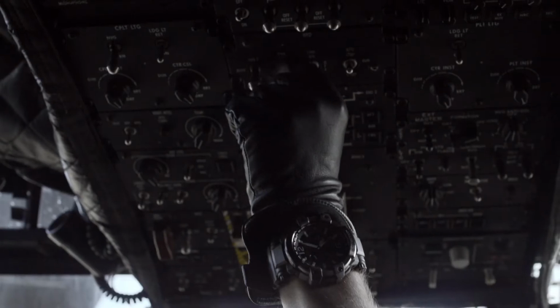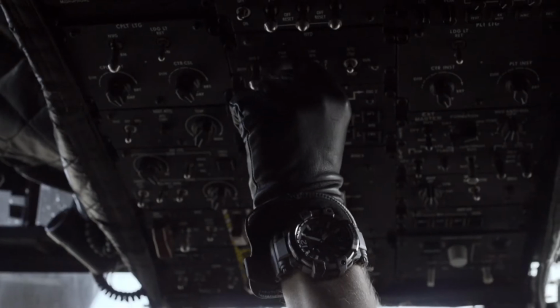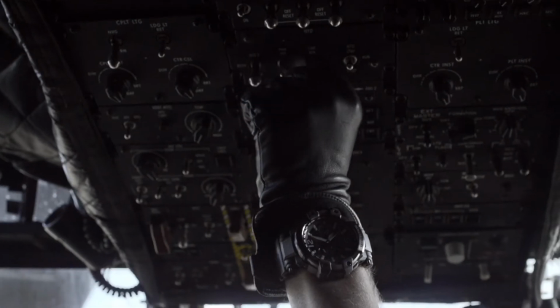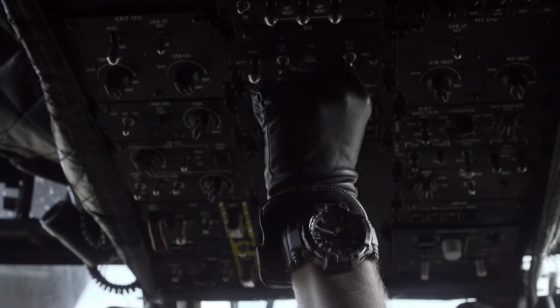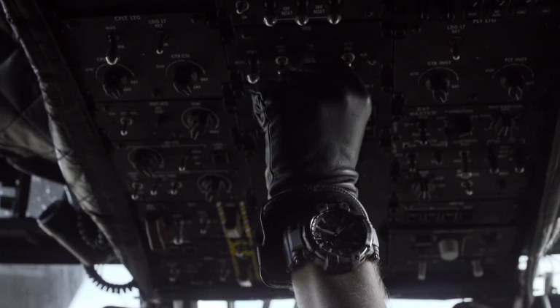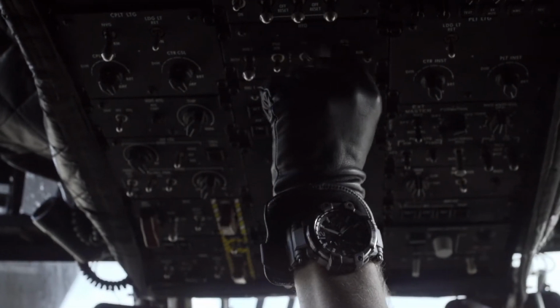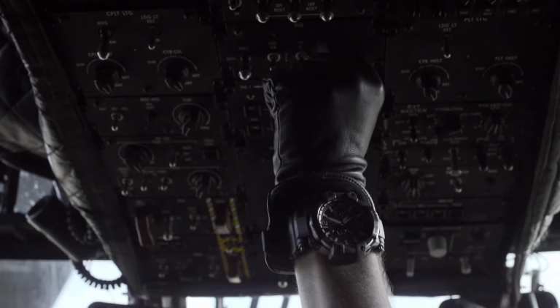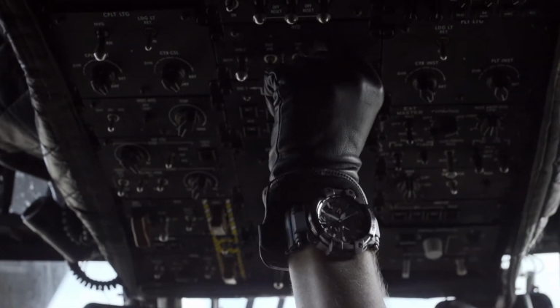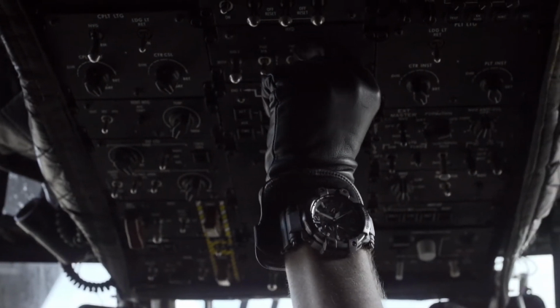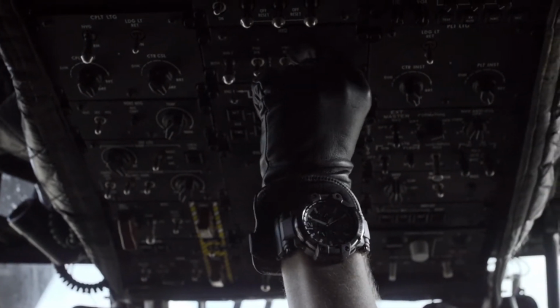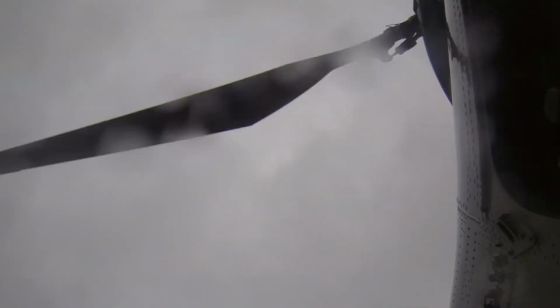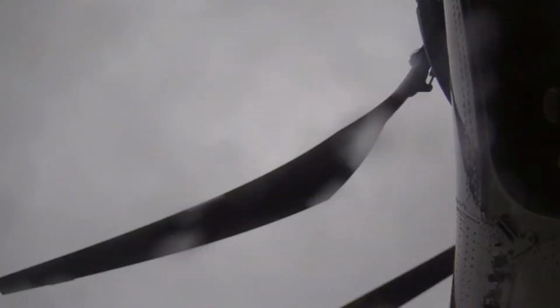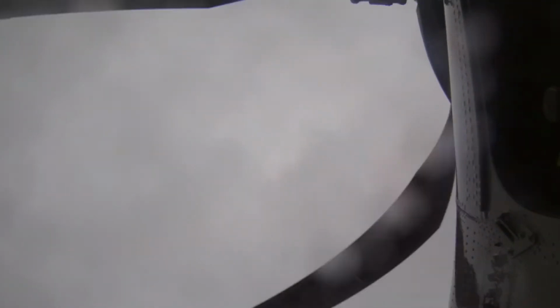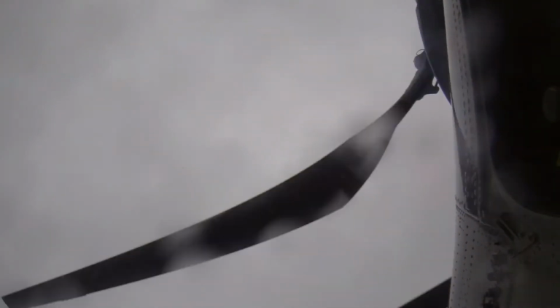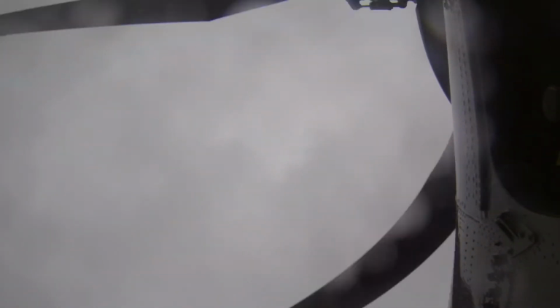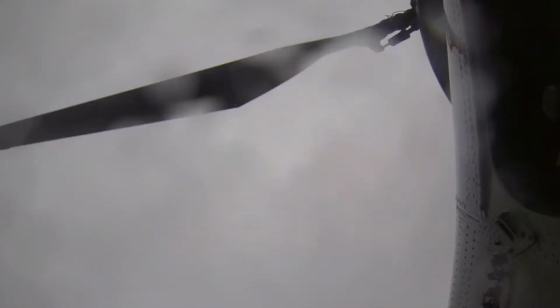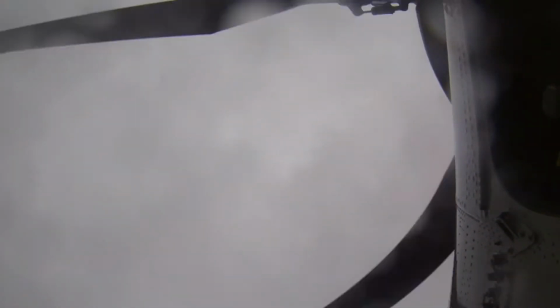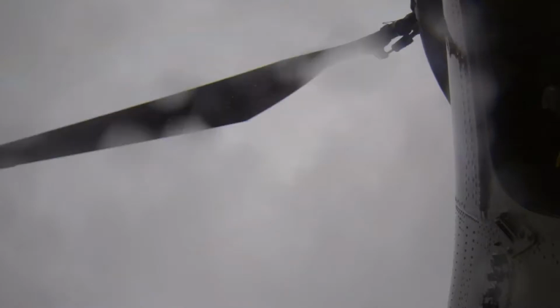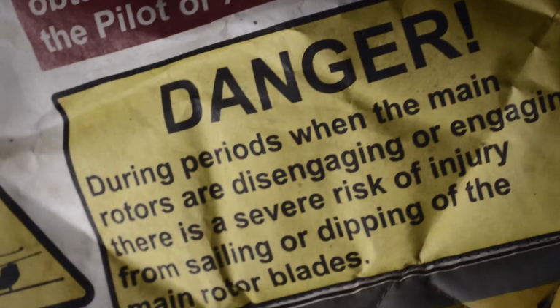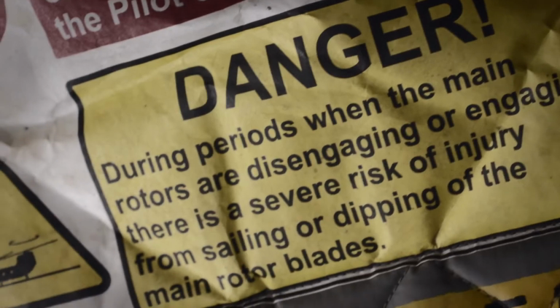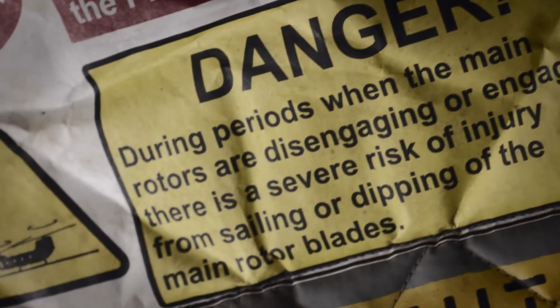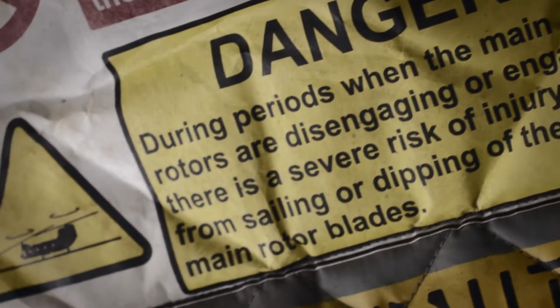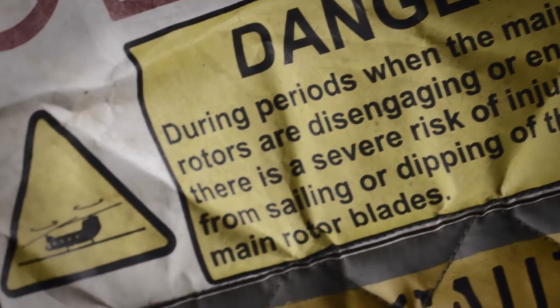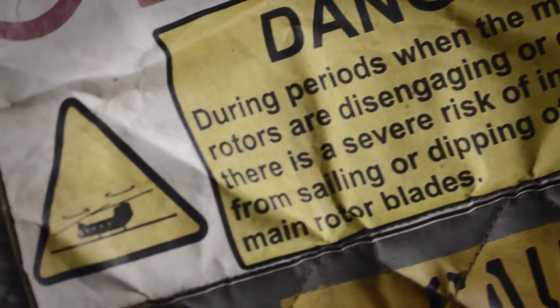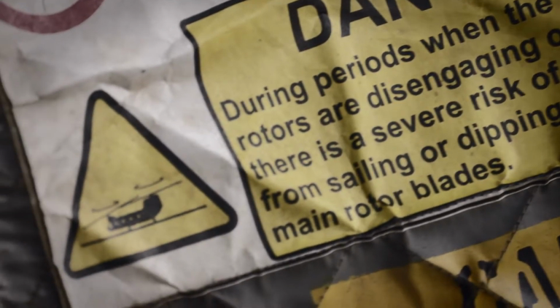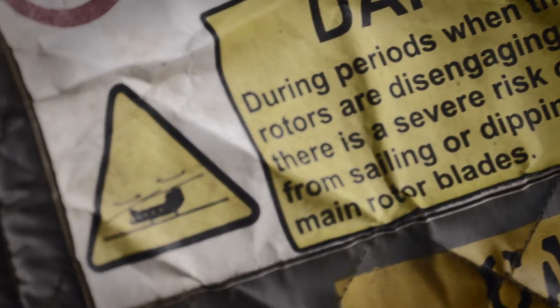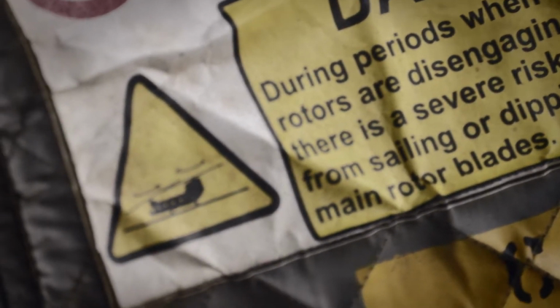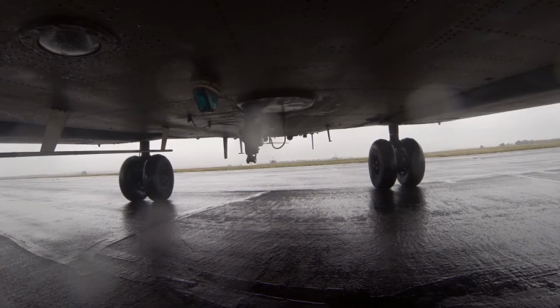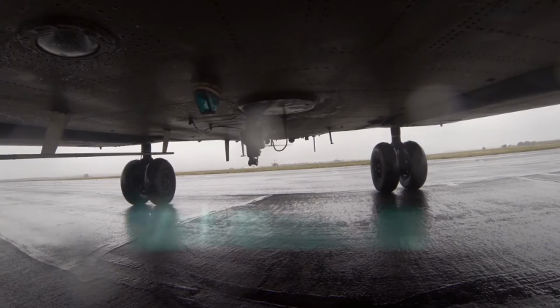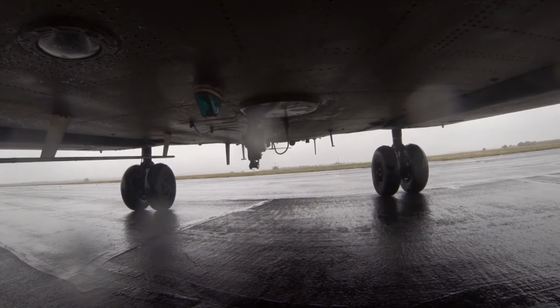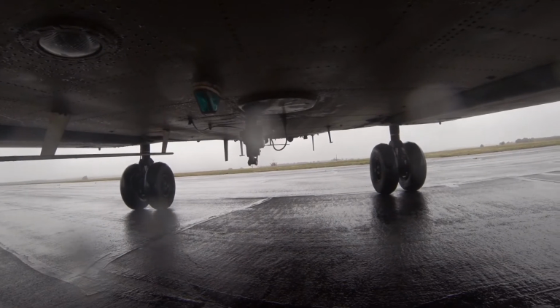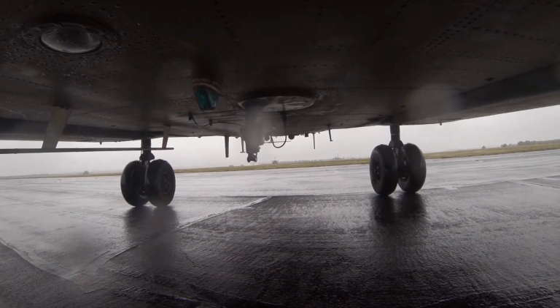The main role of the Chinook is as a battlefield helicopter, which means supporting the army by carrying either soldiers, freight, material, or ammunition.